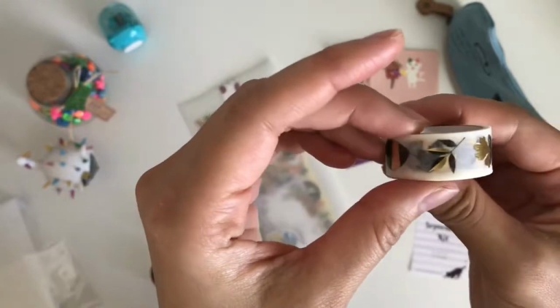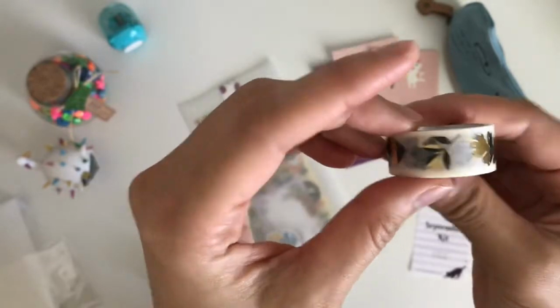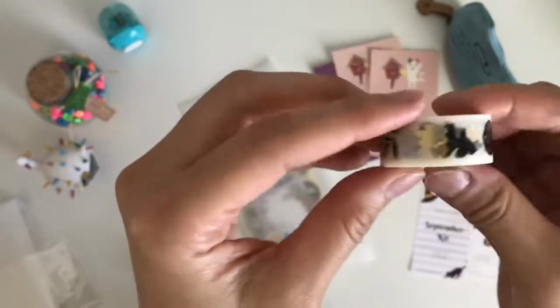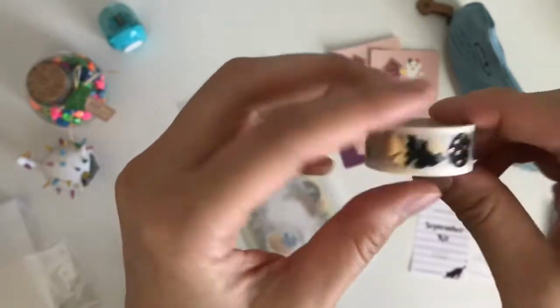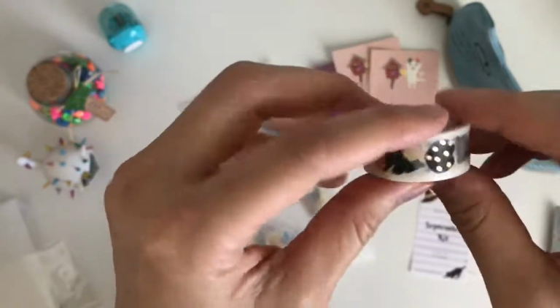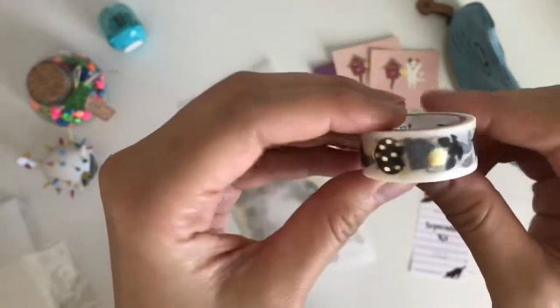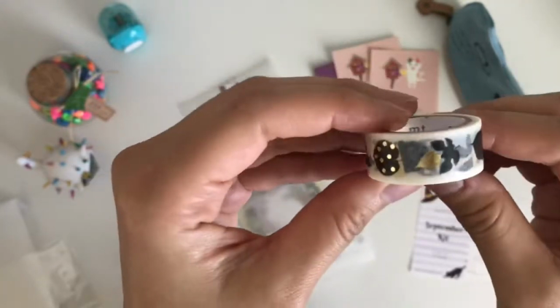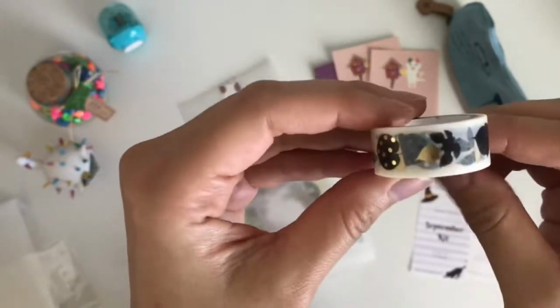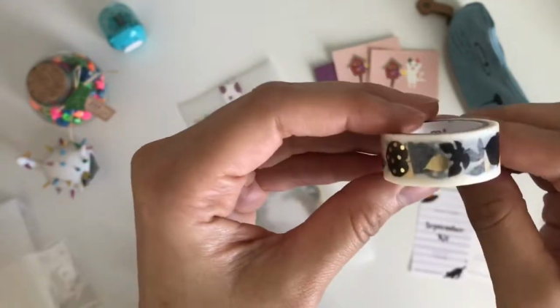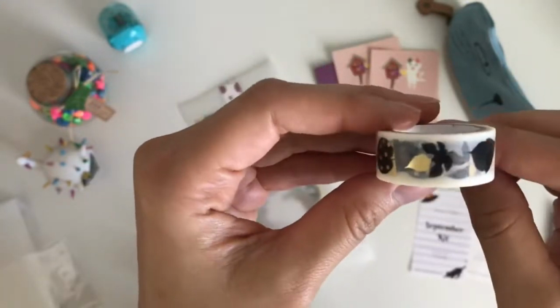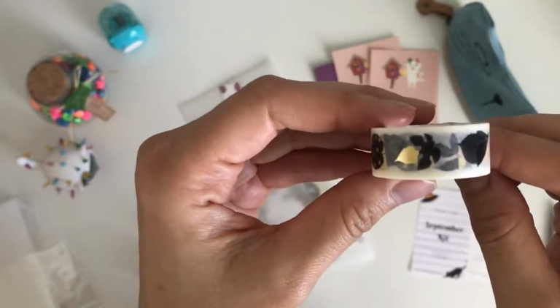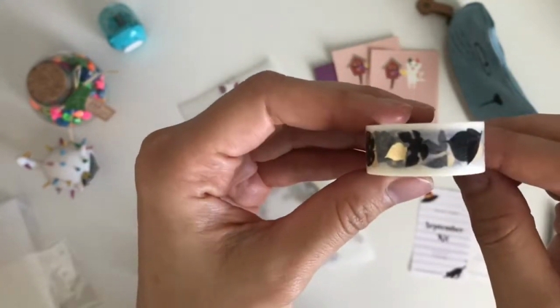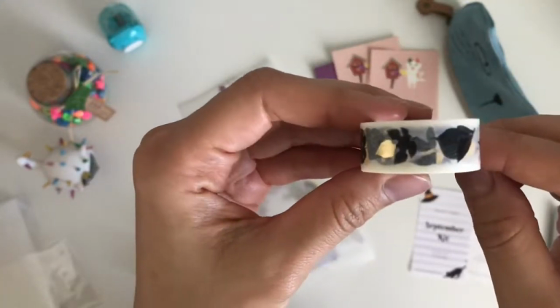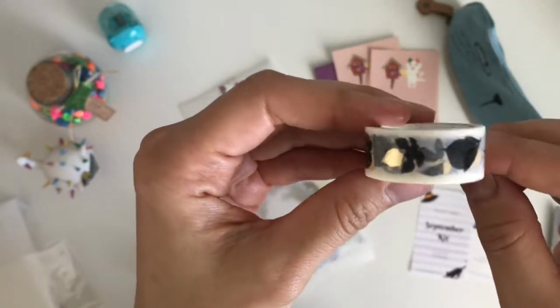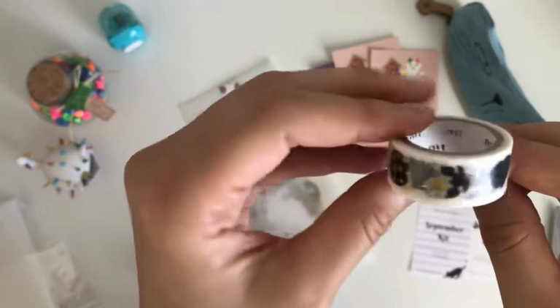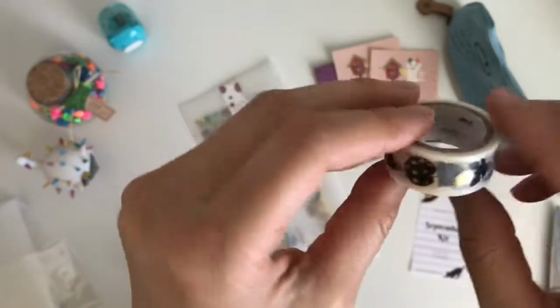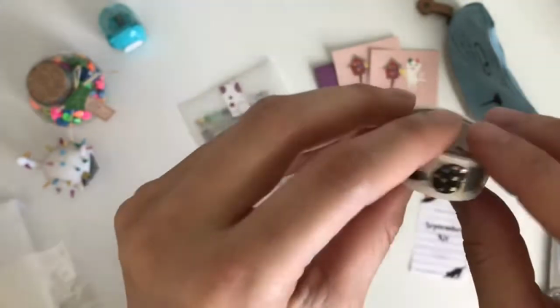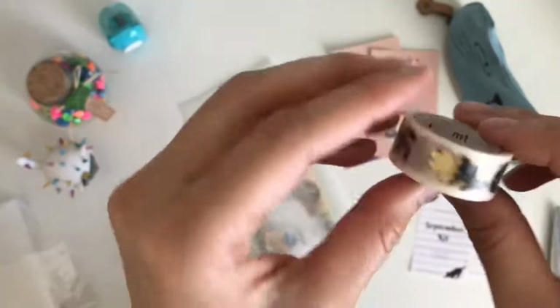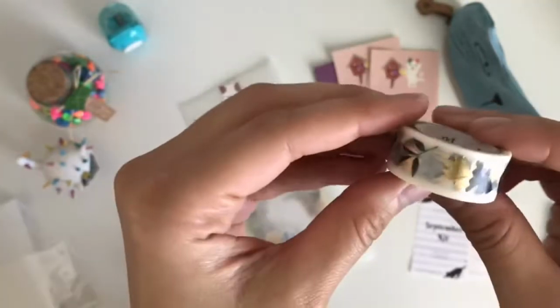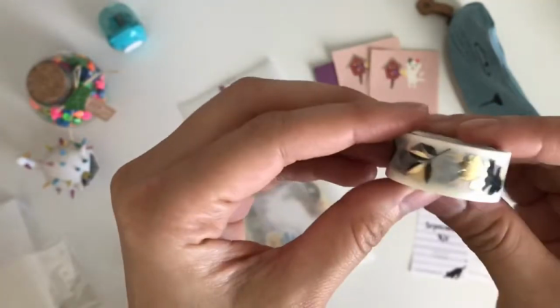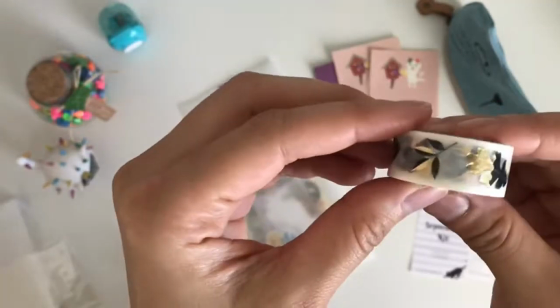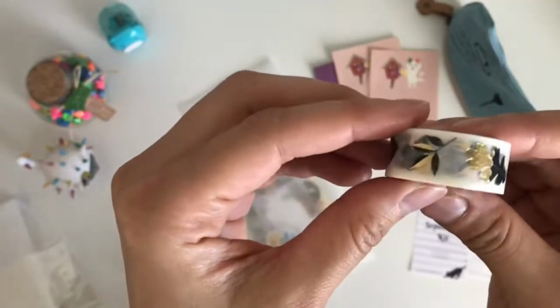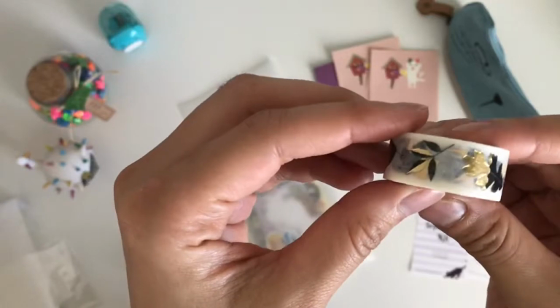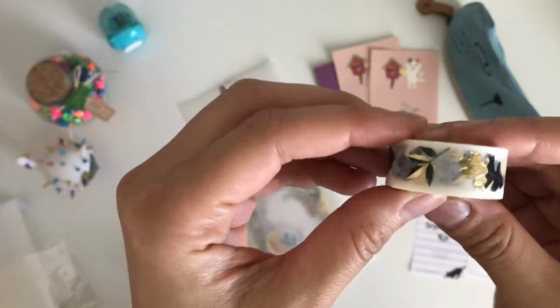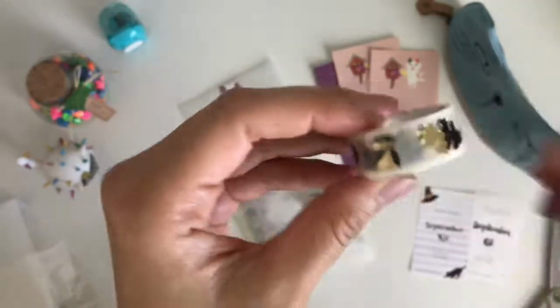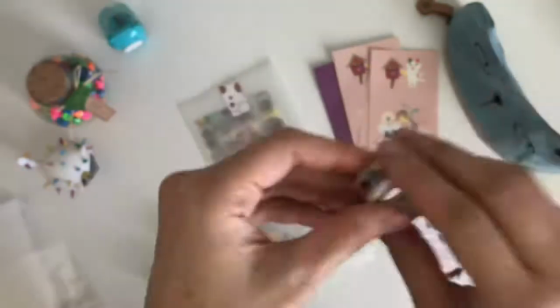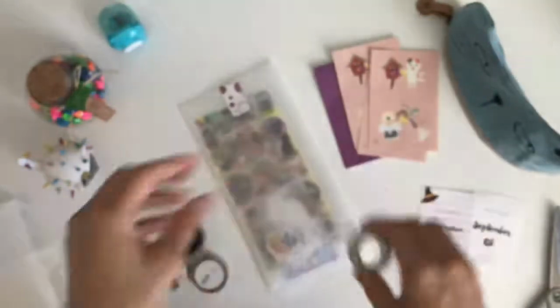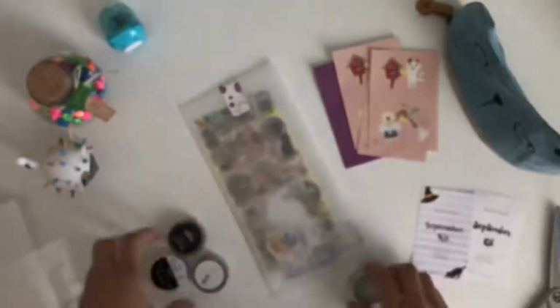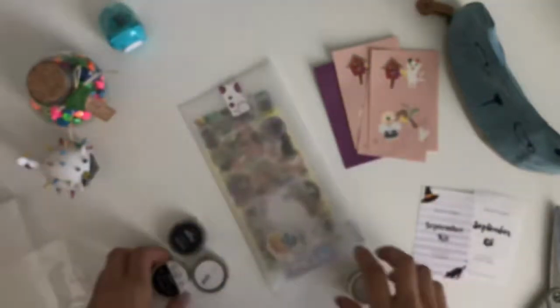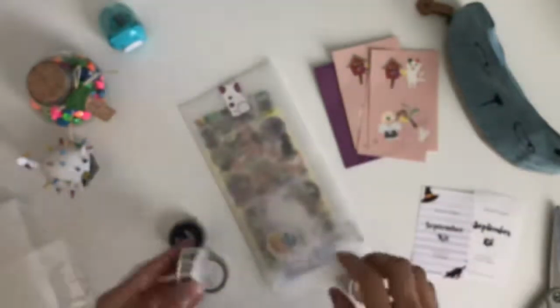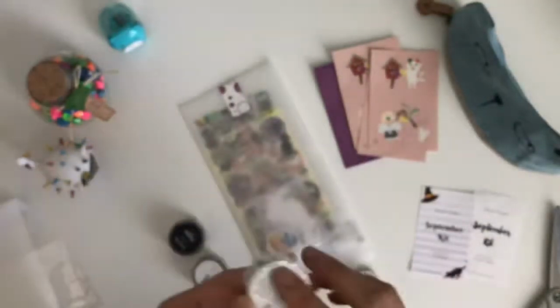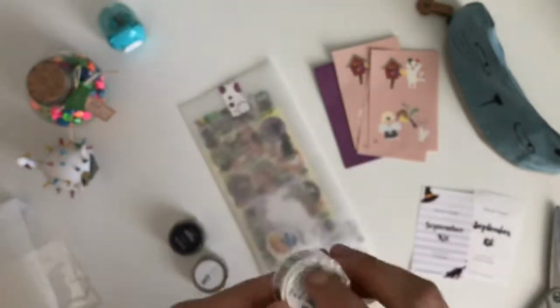That's pretty — look at that gold detail. Black and gold, it's a good color combo.